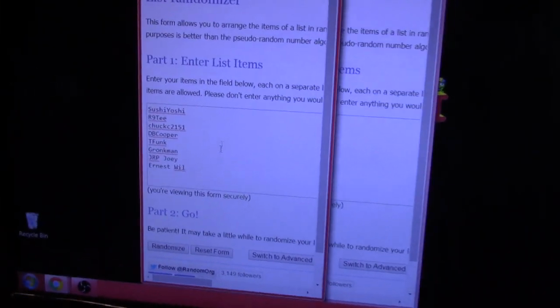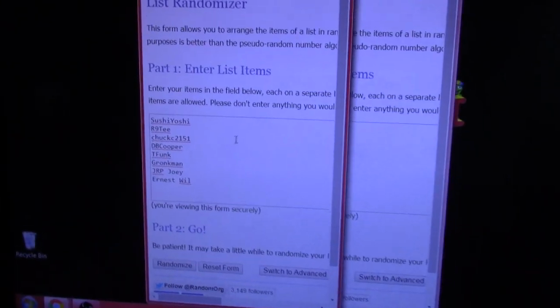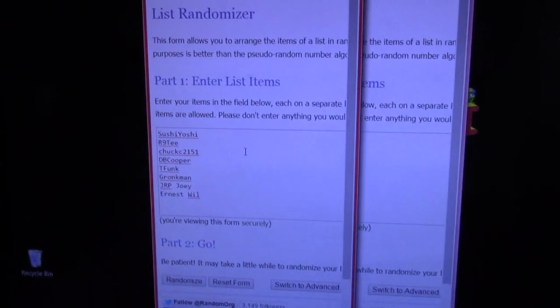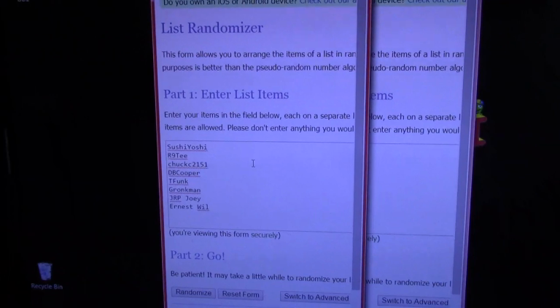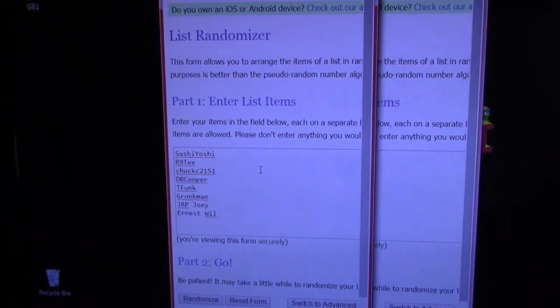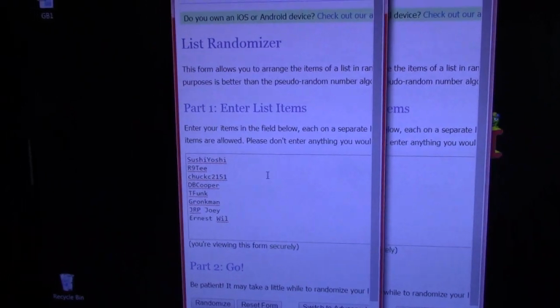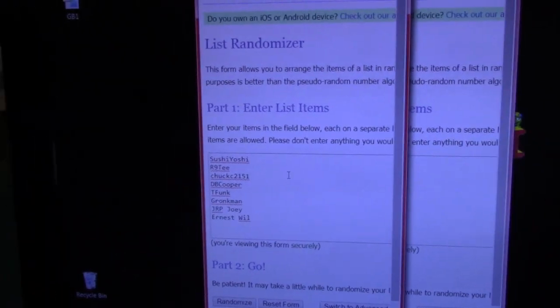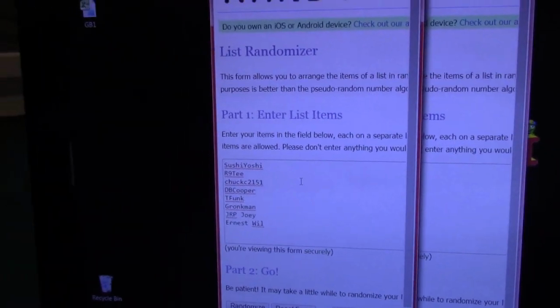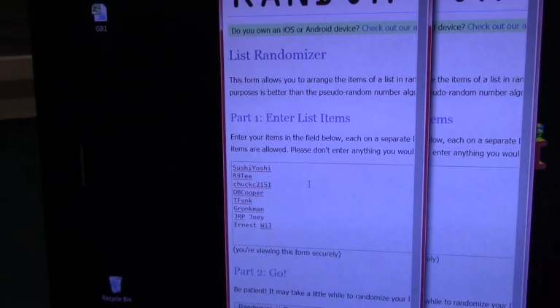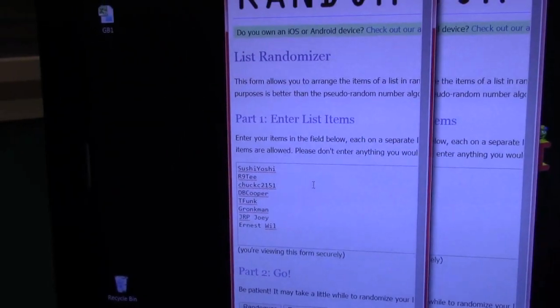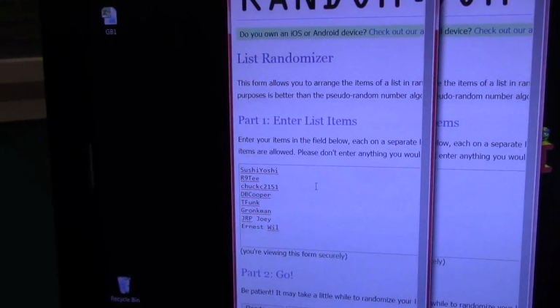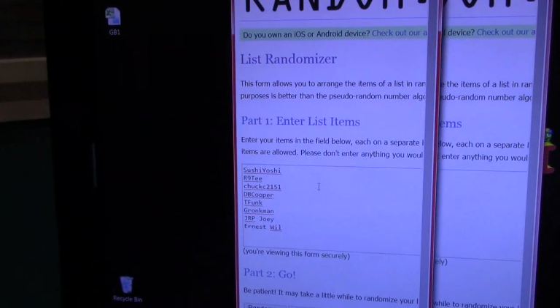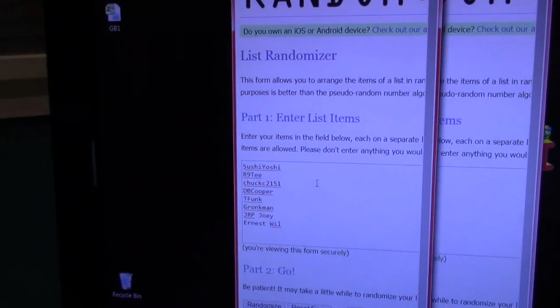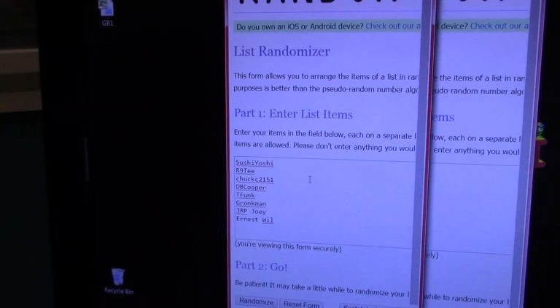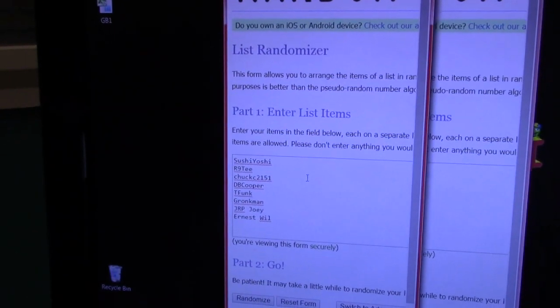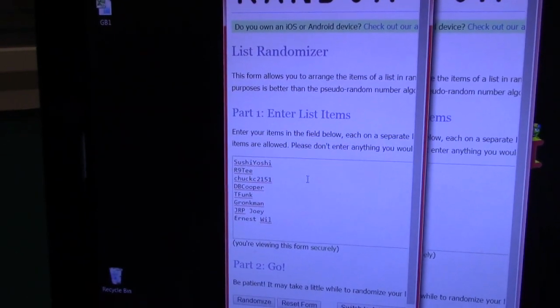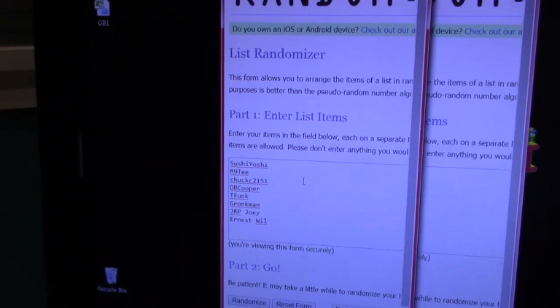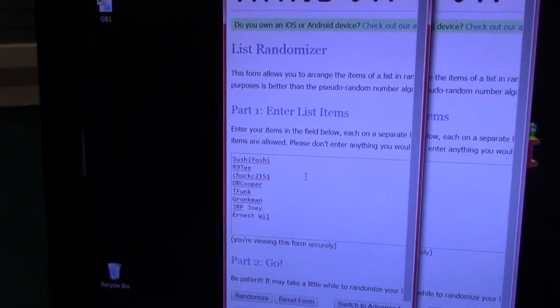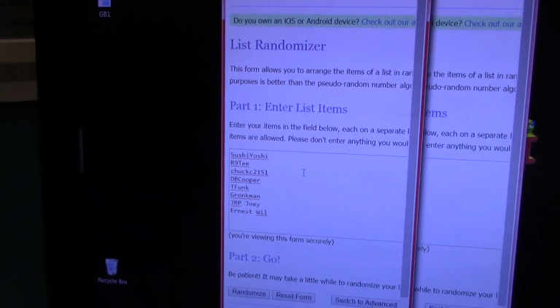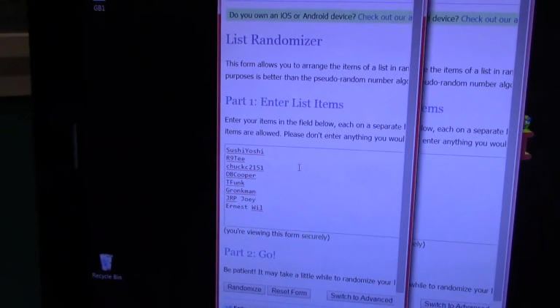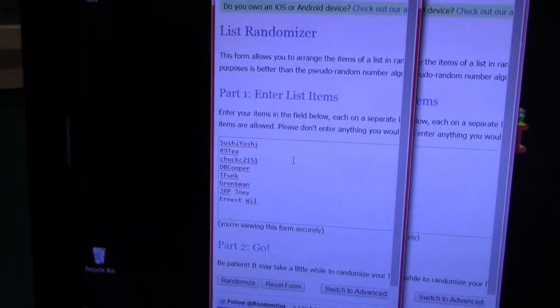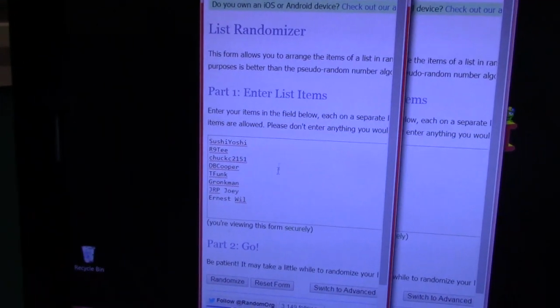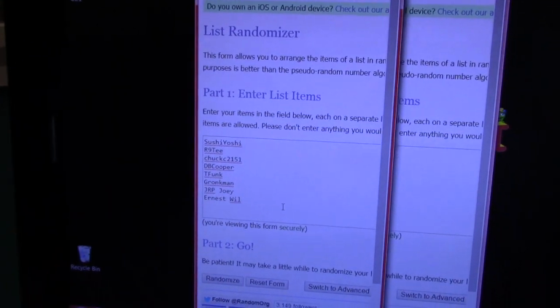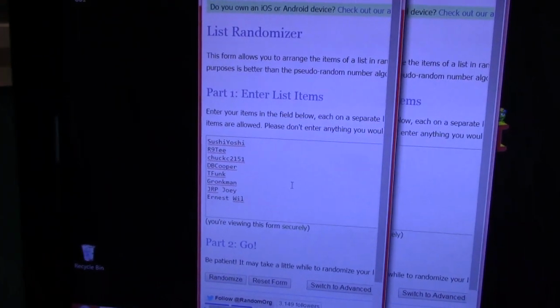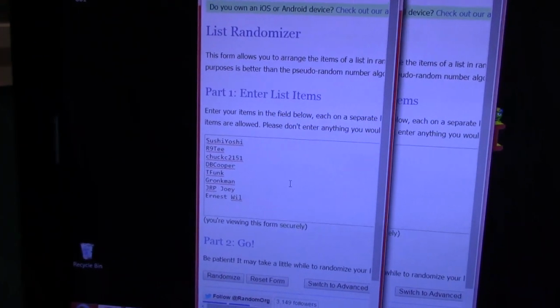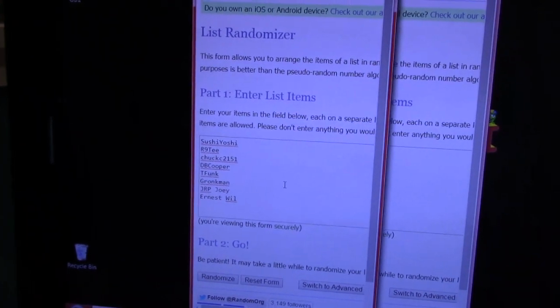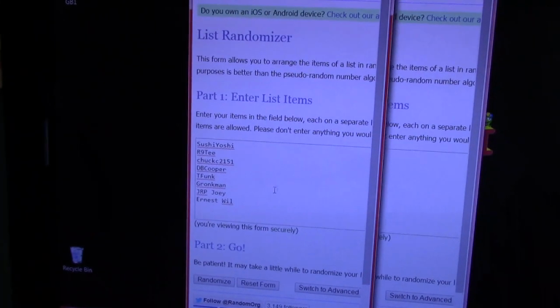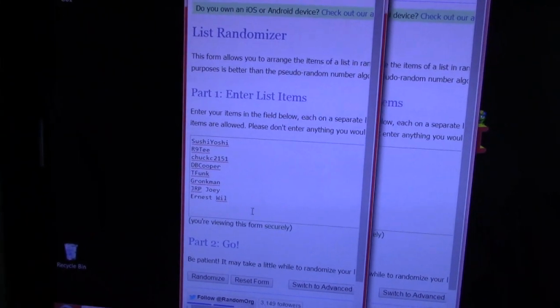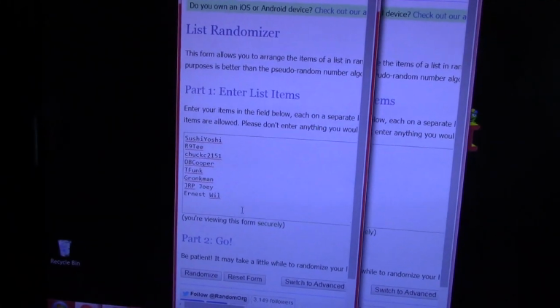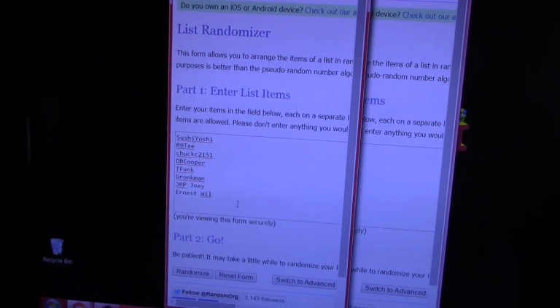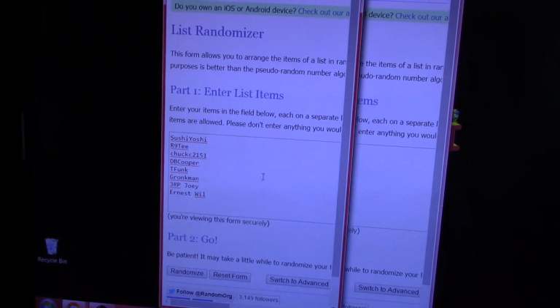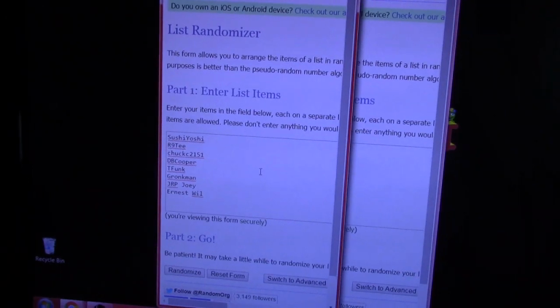So we have Sushi, R90, Chuck, D.B. Cooper, T. Funk, Grunkman, J.P.R., Joey, and Ernest.